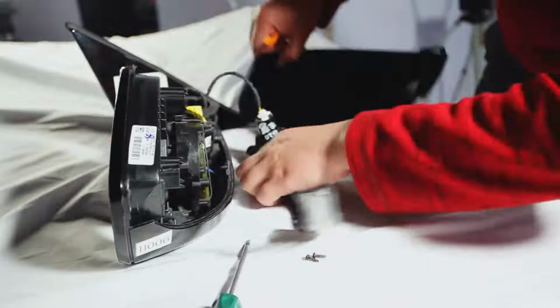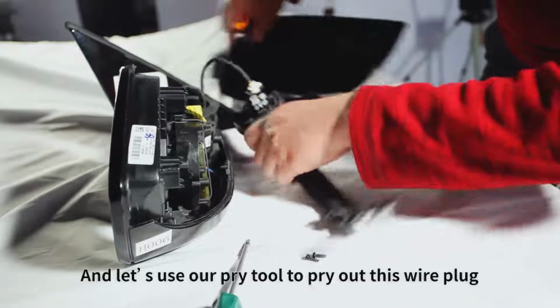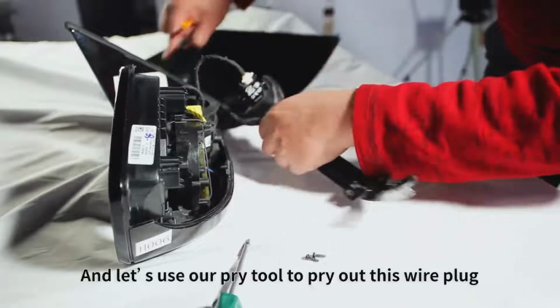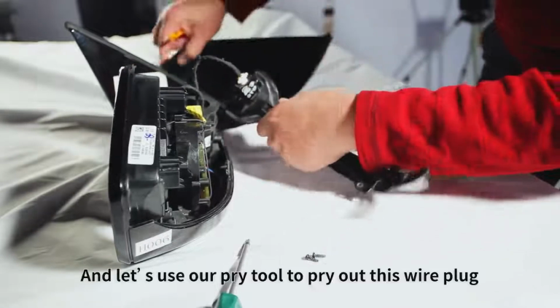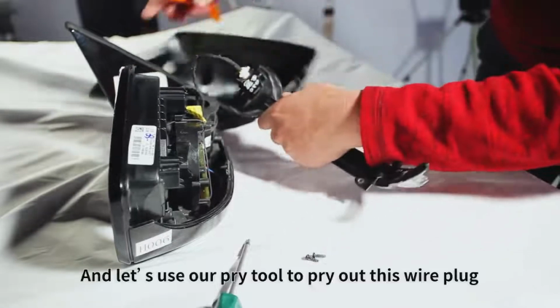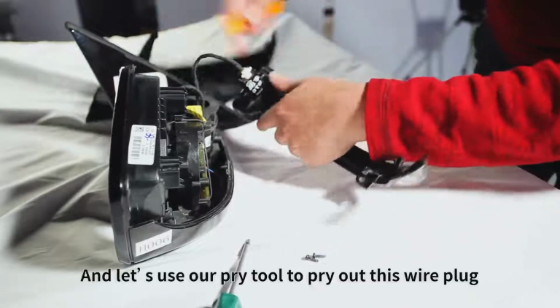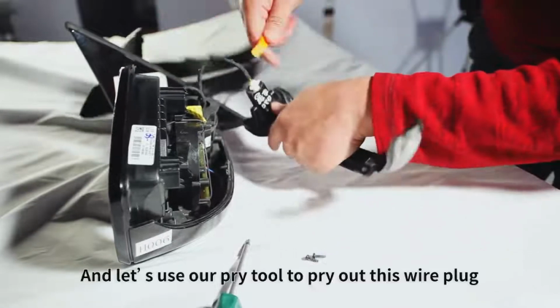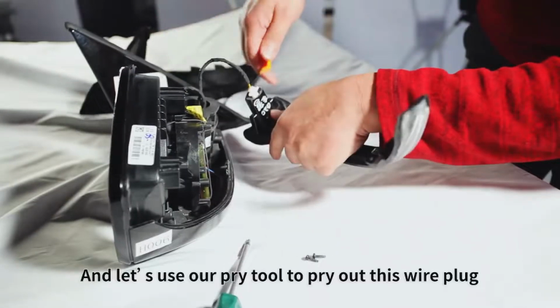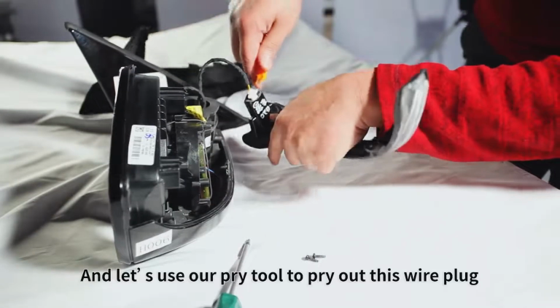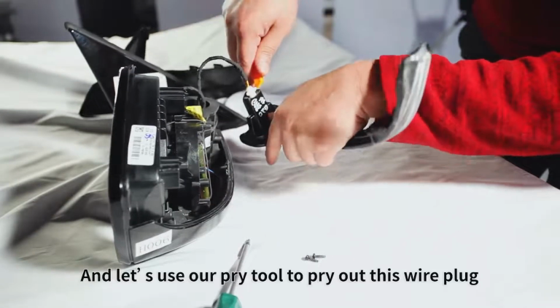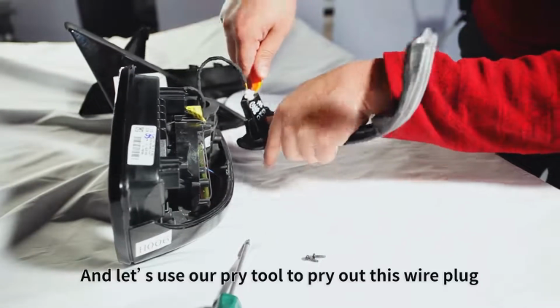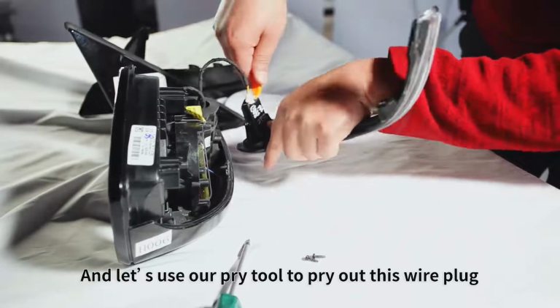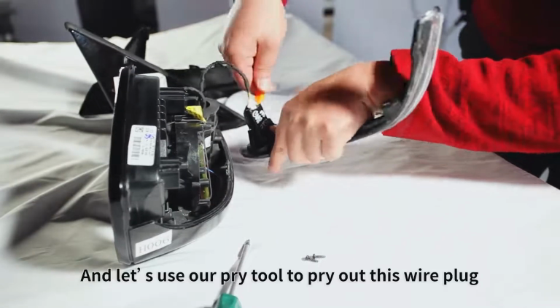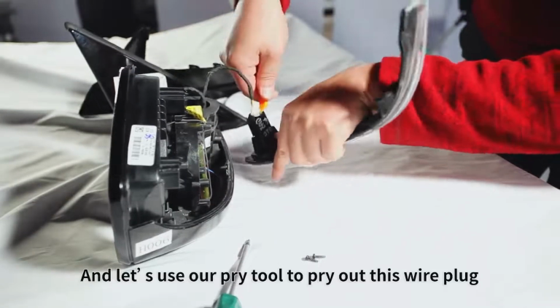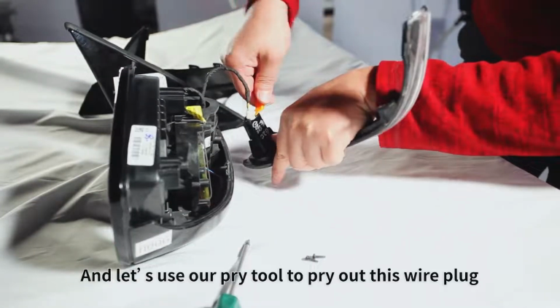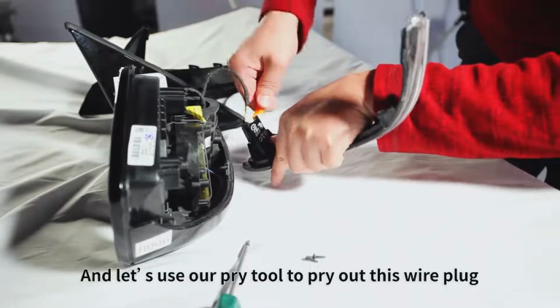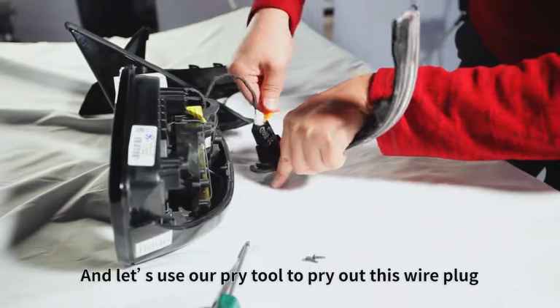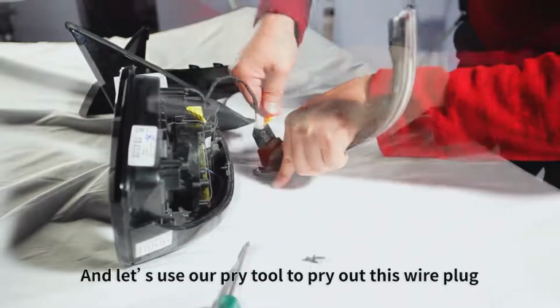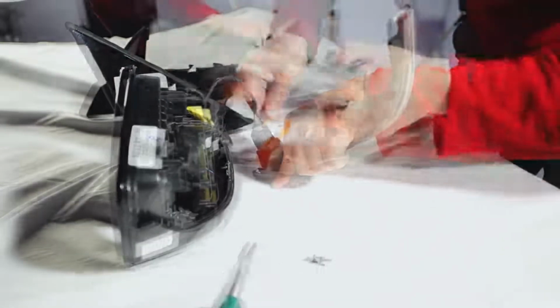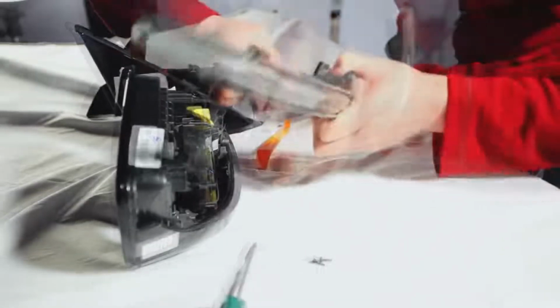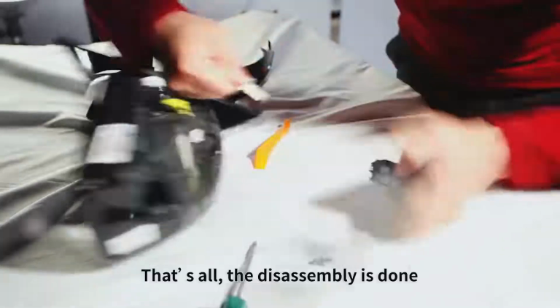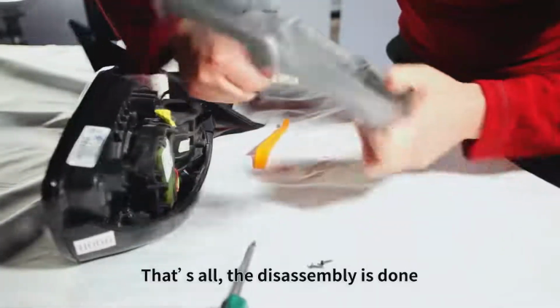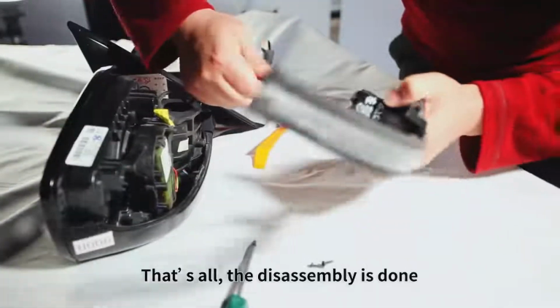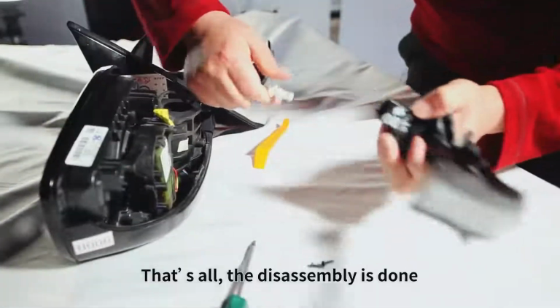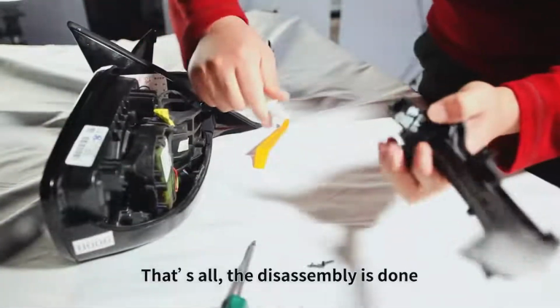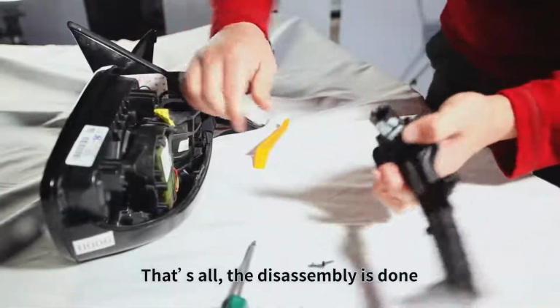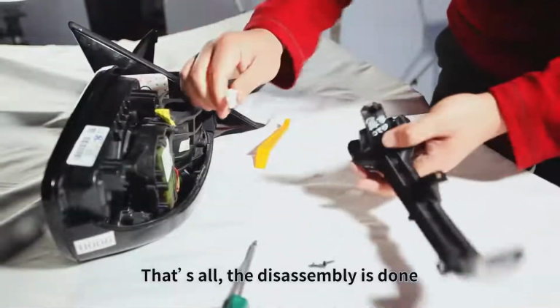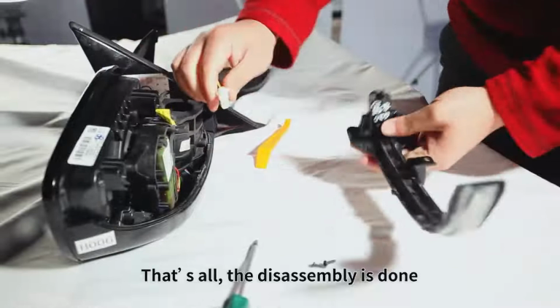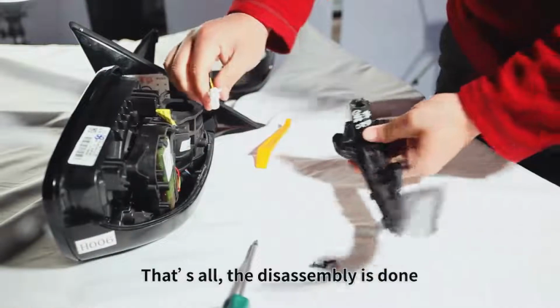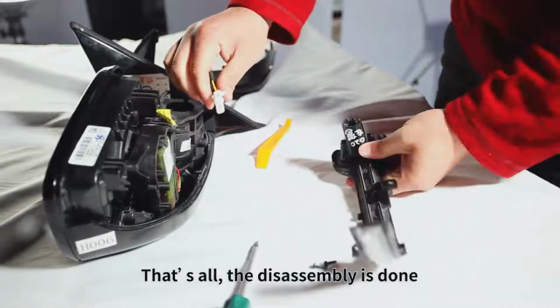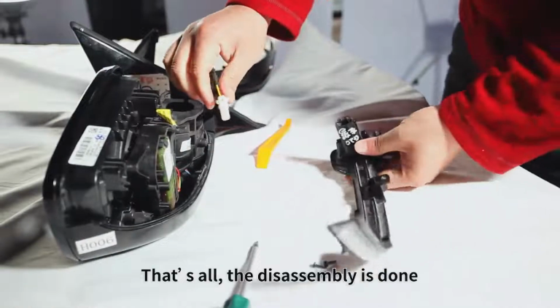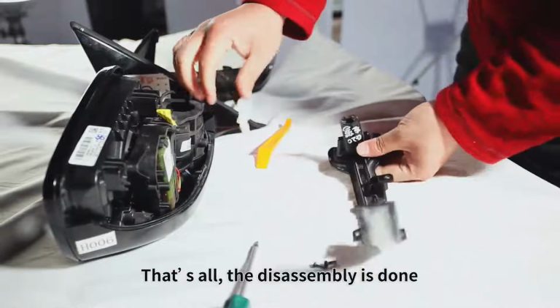And let's use our pry tool to pry out this wire plug. That's all, the disassembly is done.